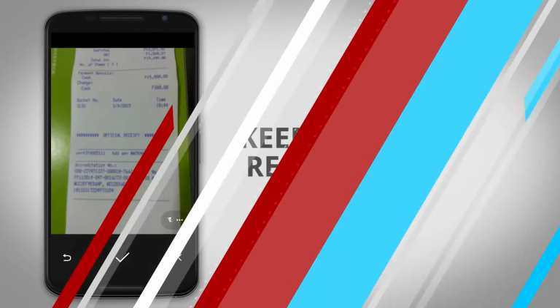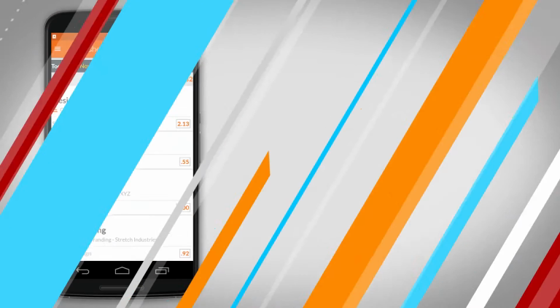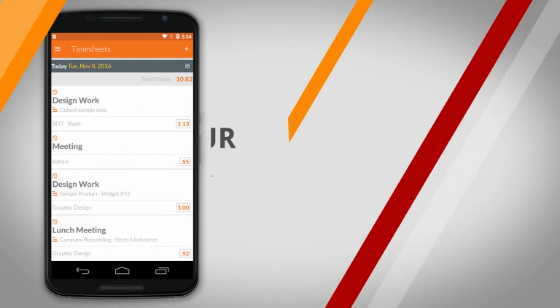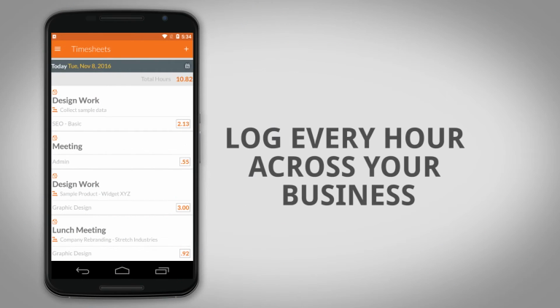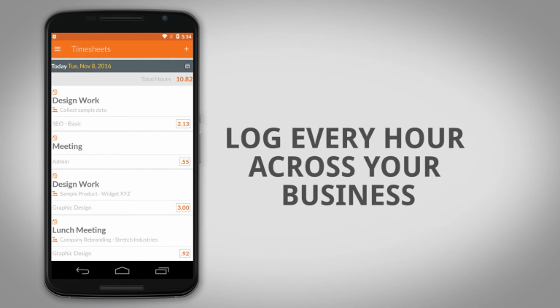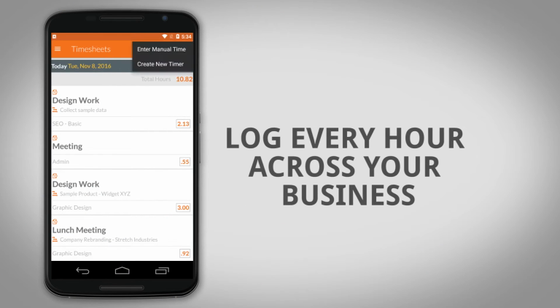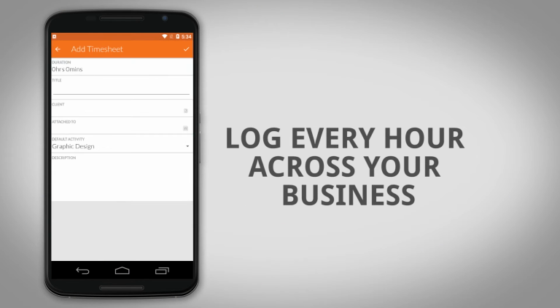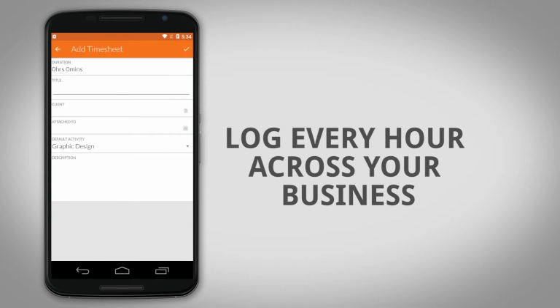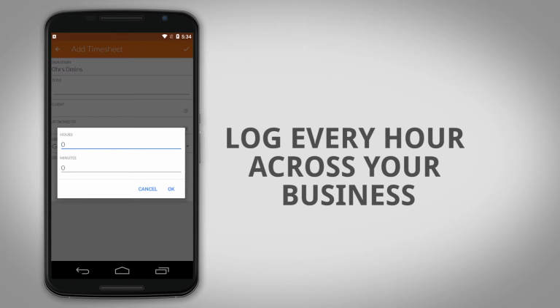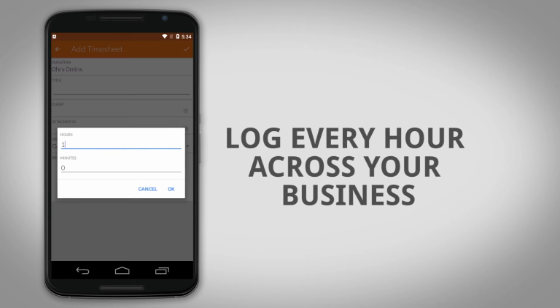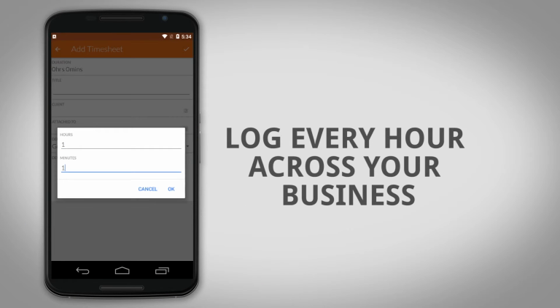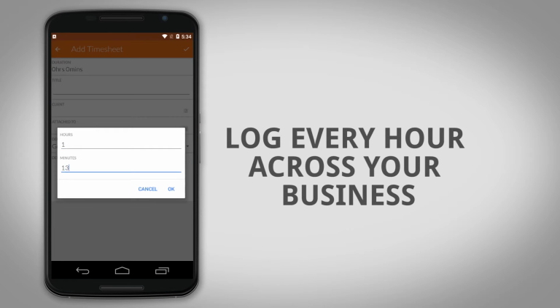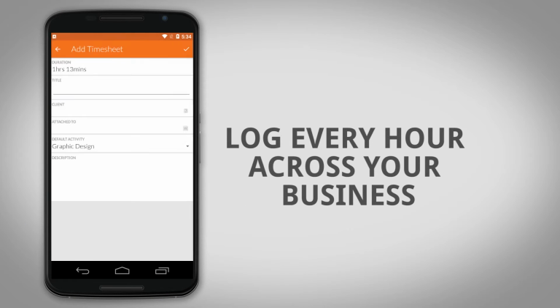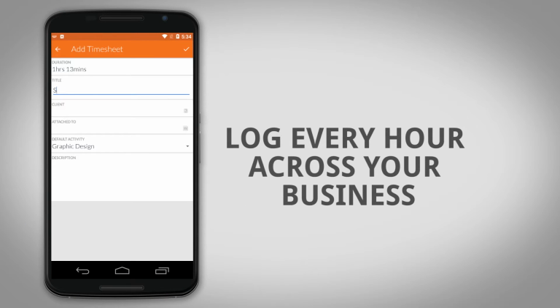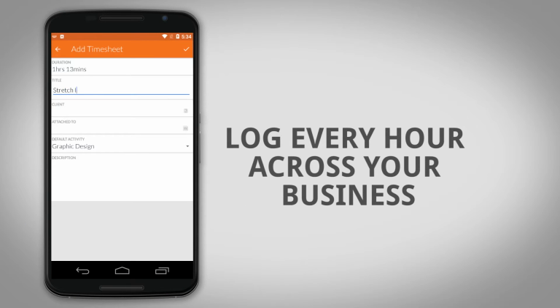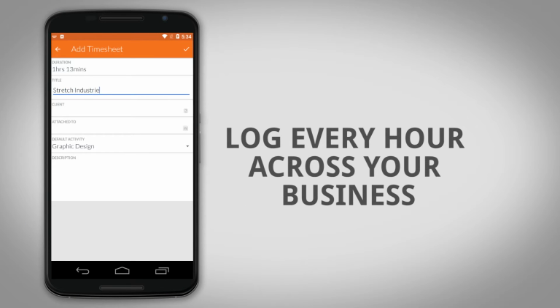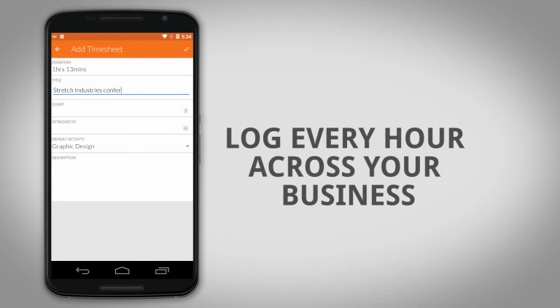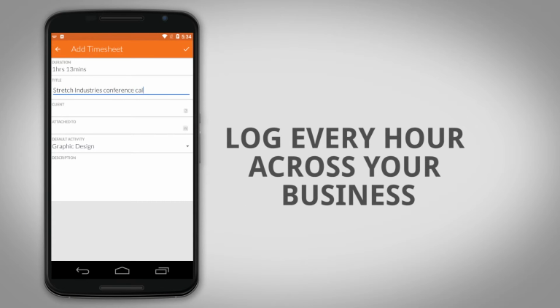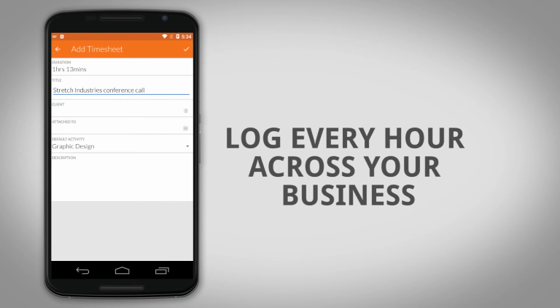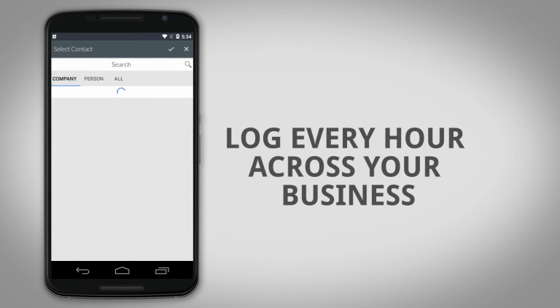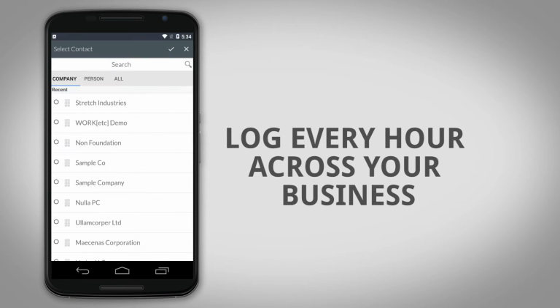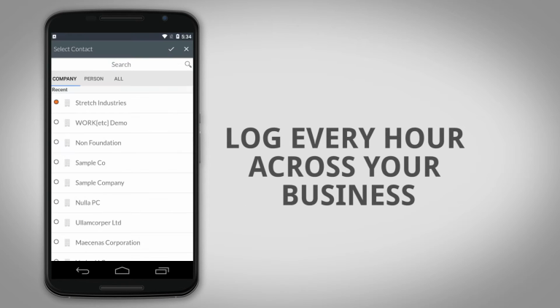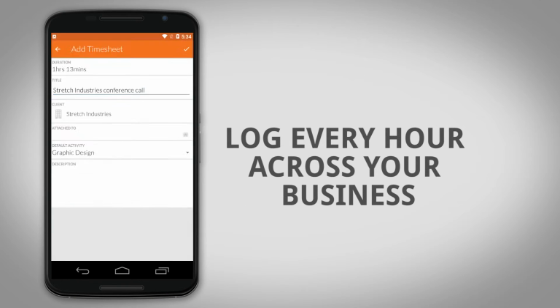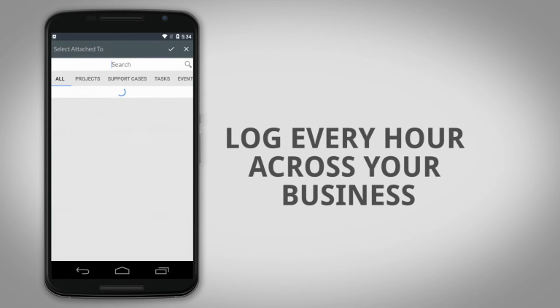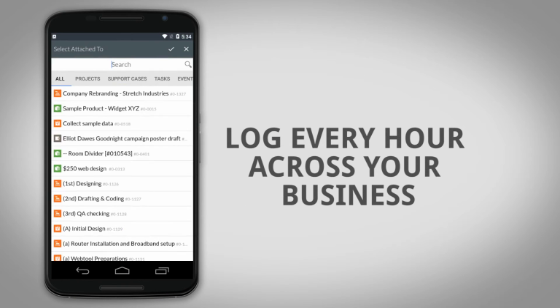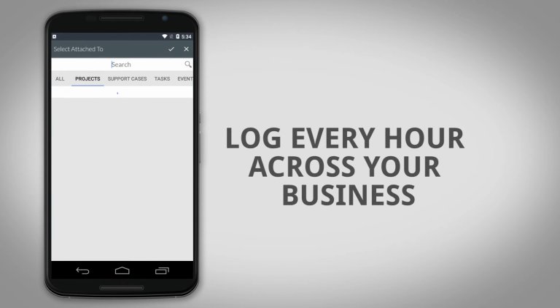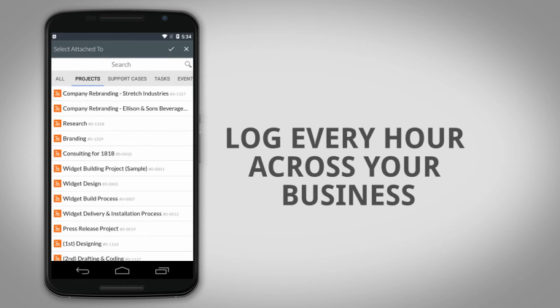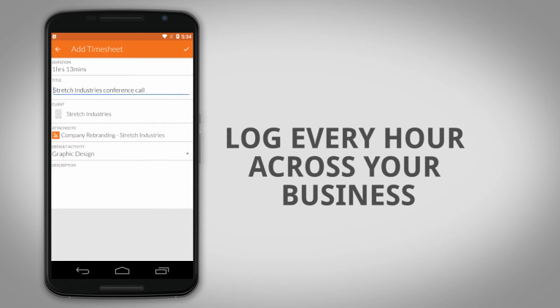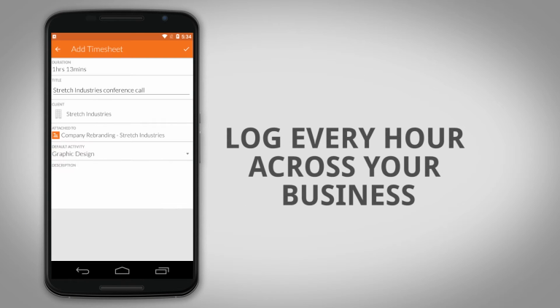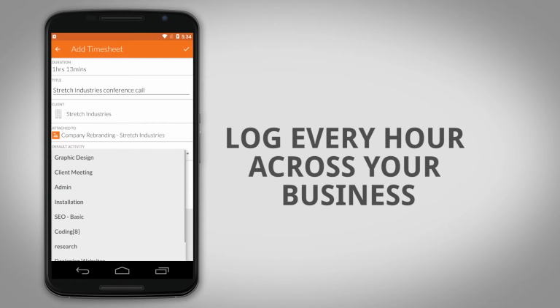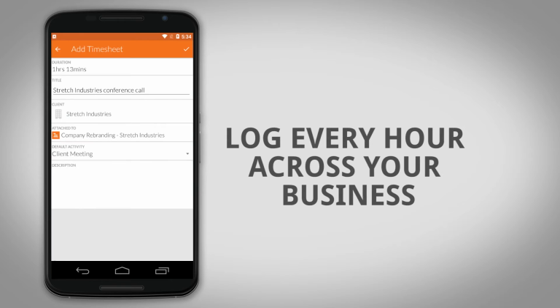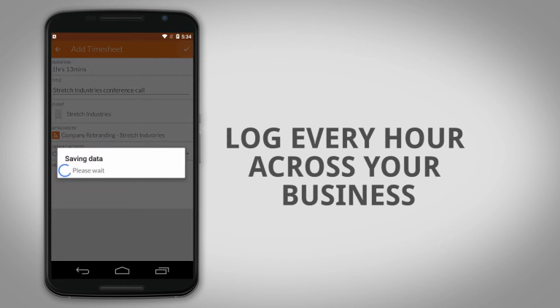Keep timesheets running in the background and update them quickly via Android's built-in notification screen.